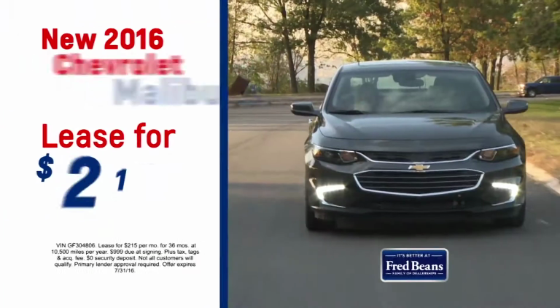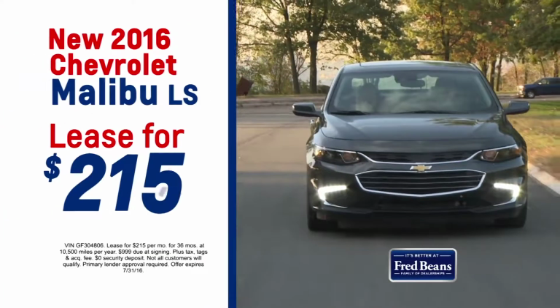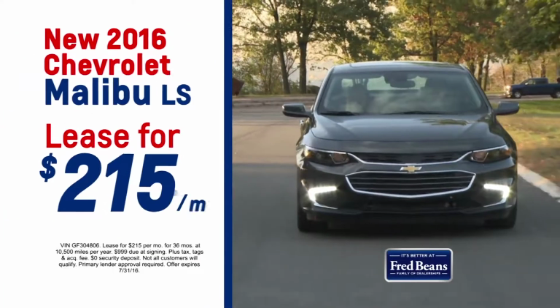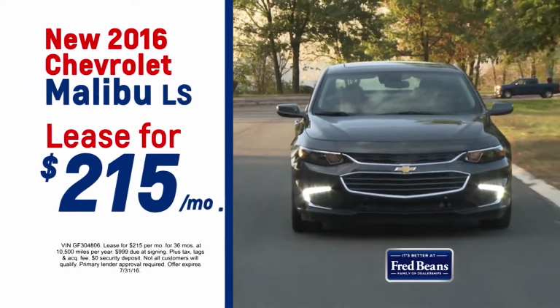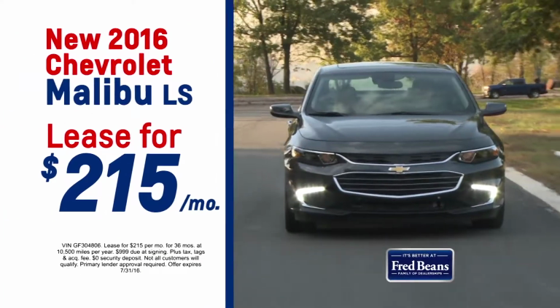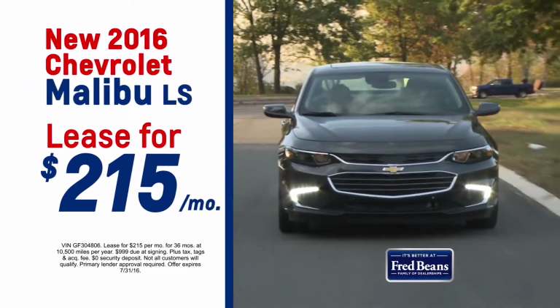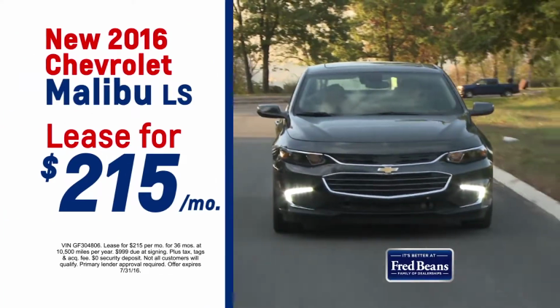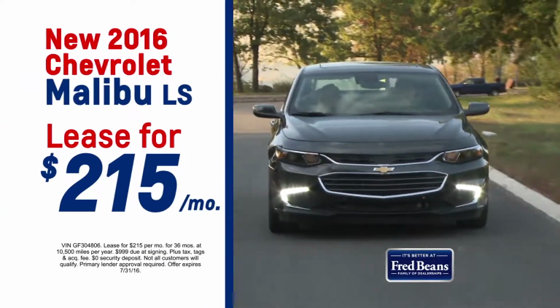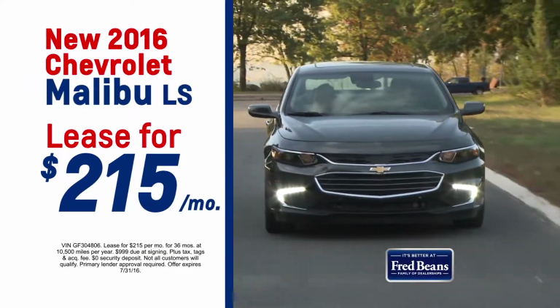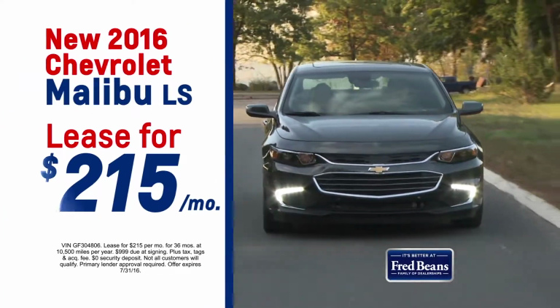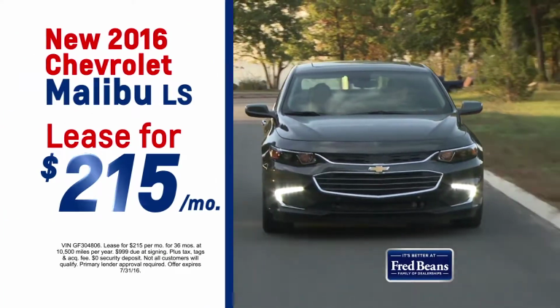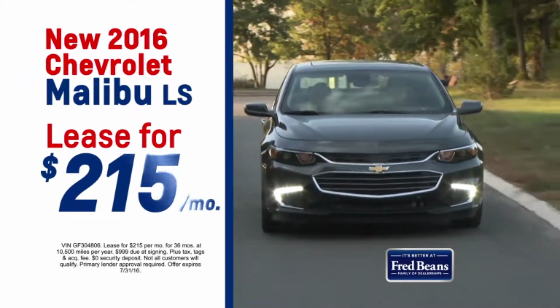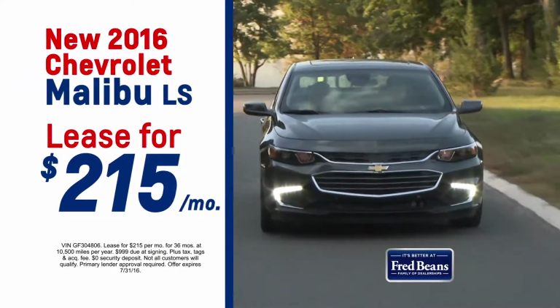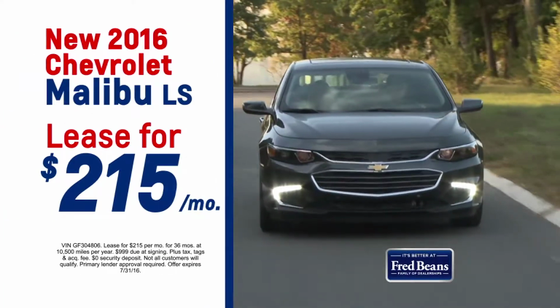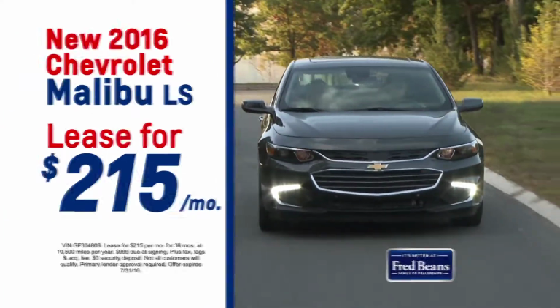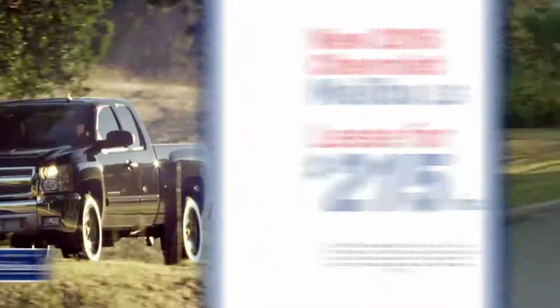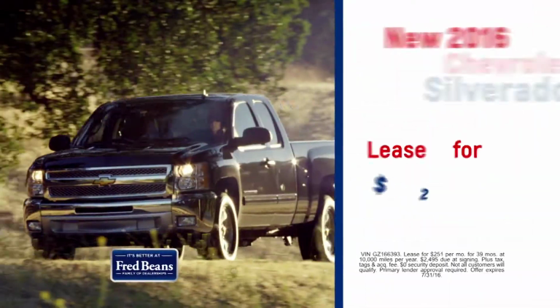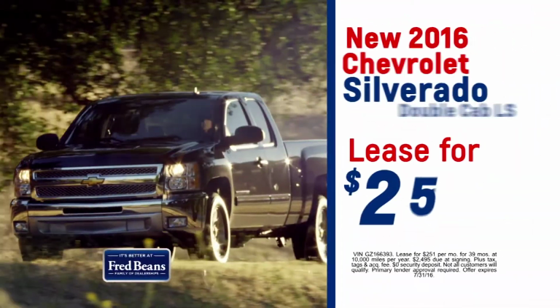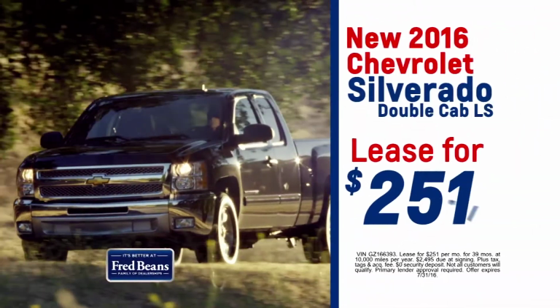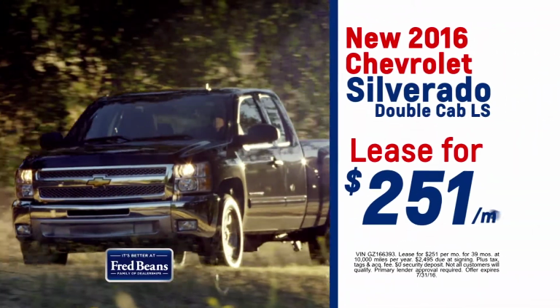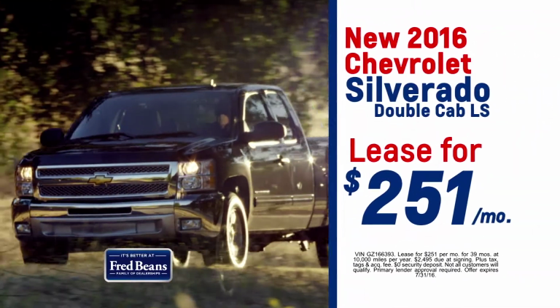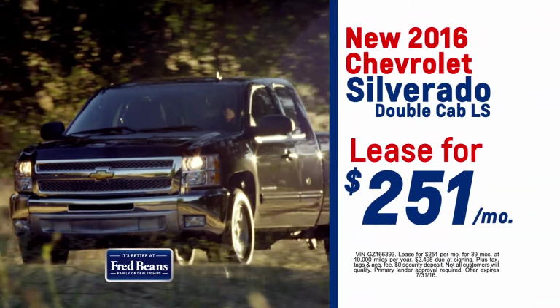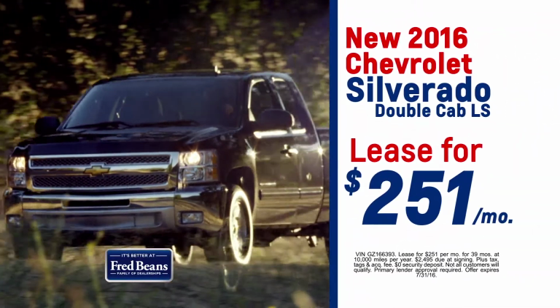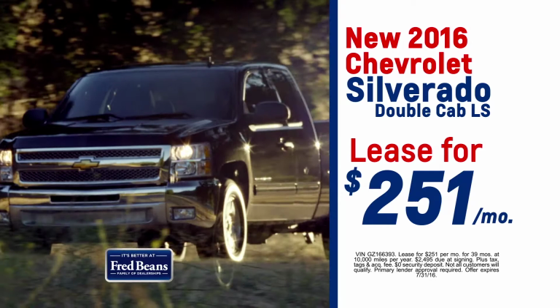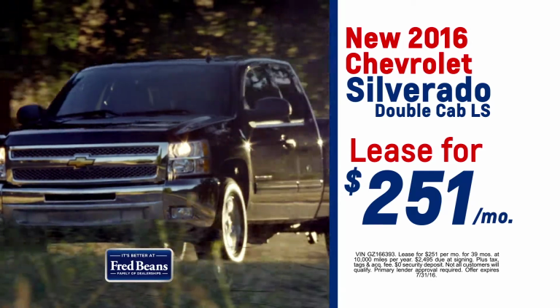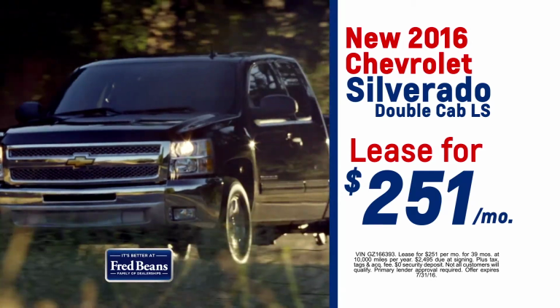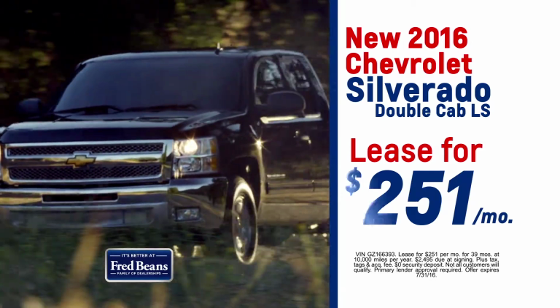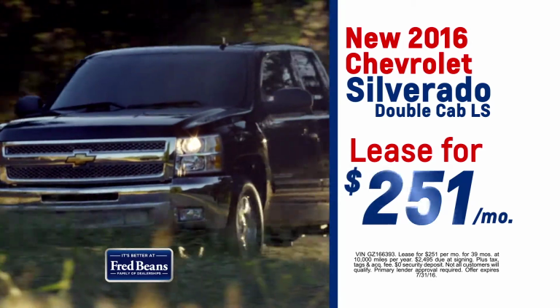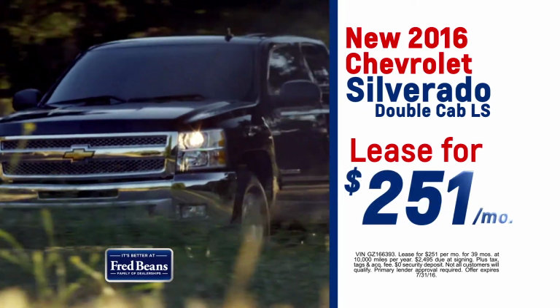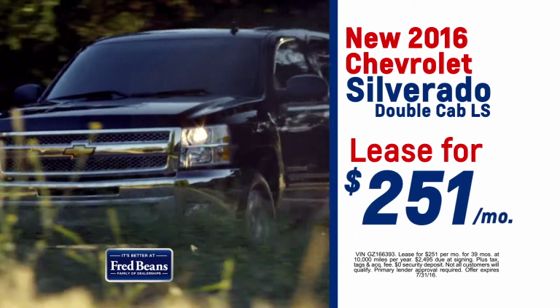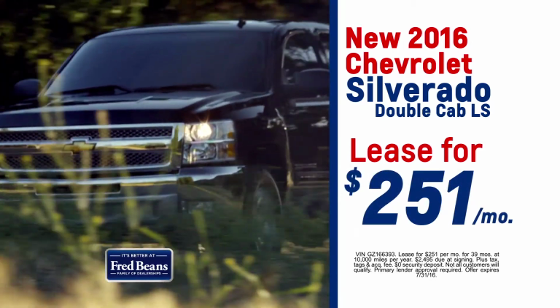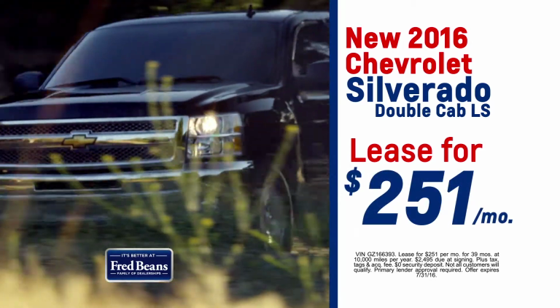A new 2016 Malibu, only $215 a month. Or a new 2016 Silverado Double Cab, just $251 a month.